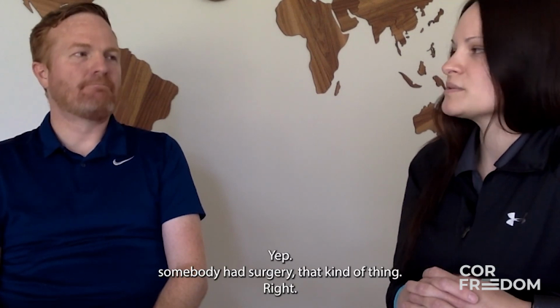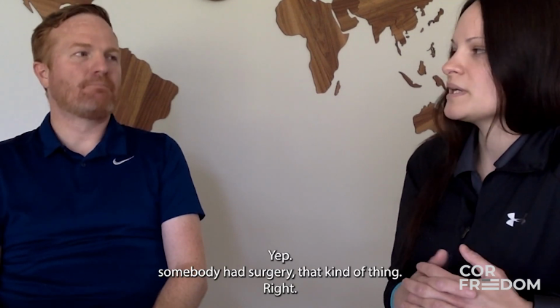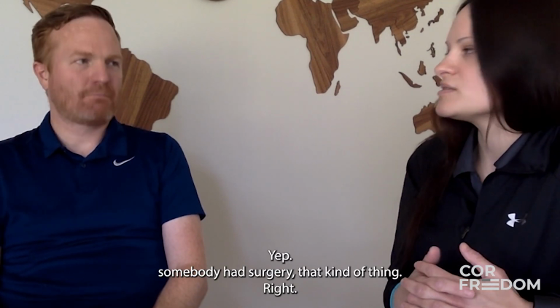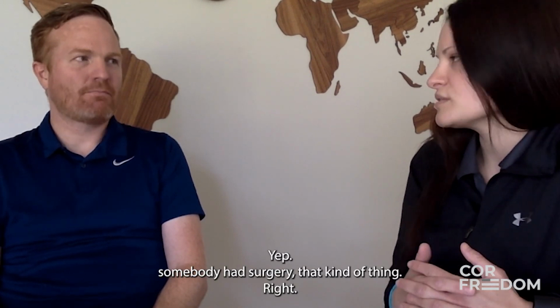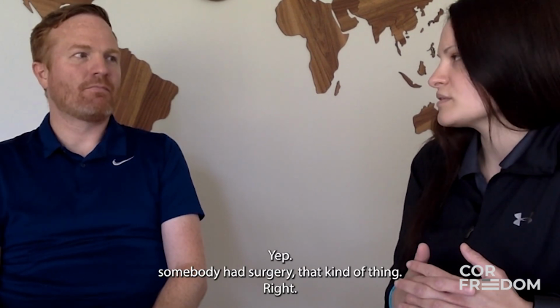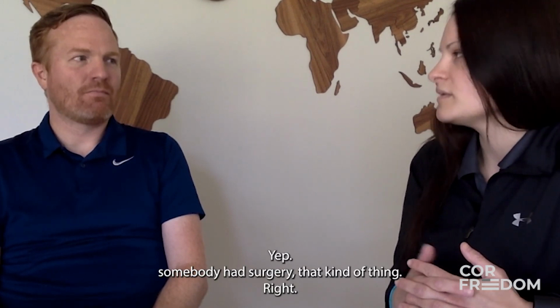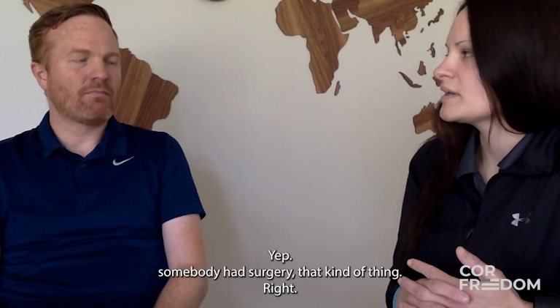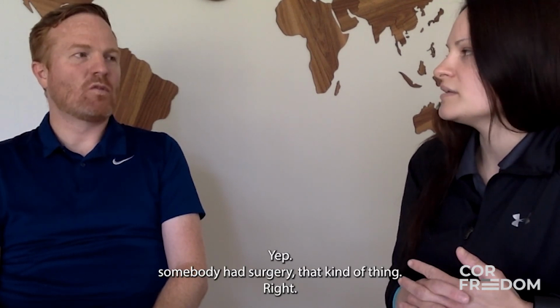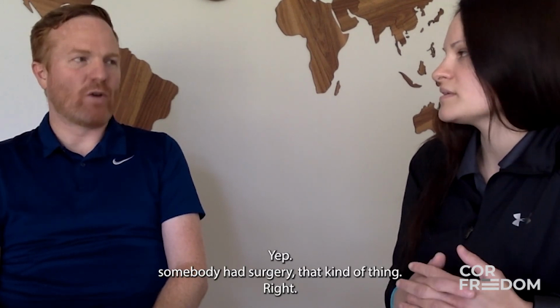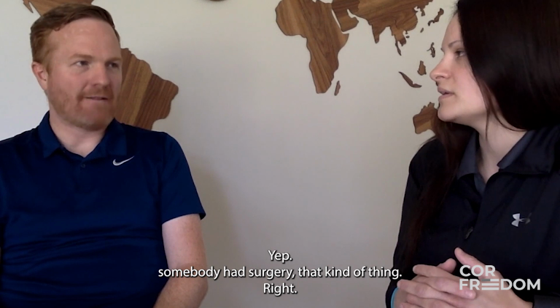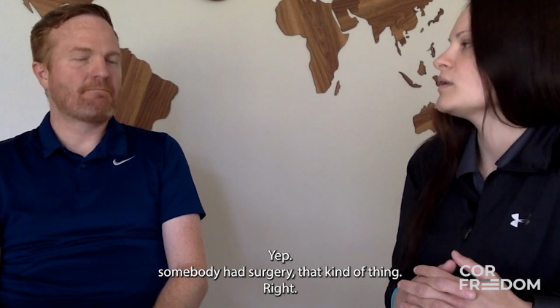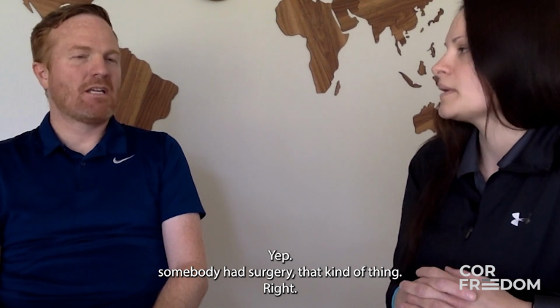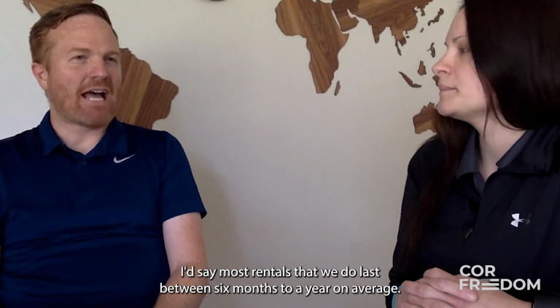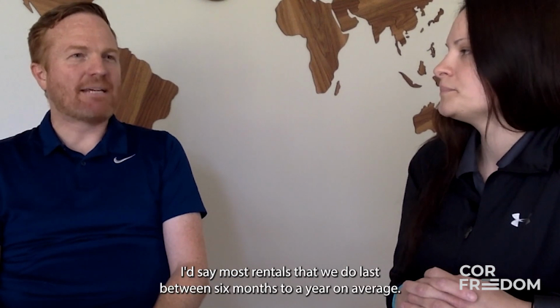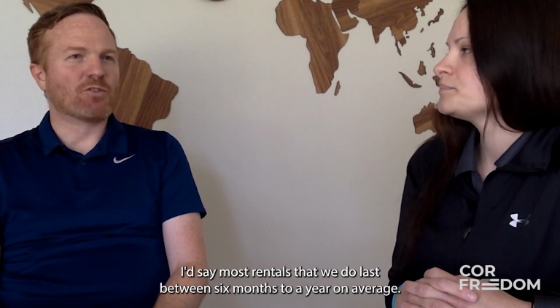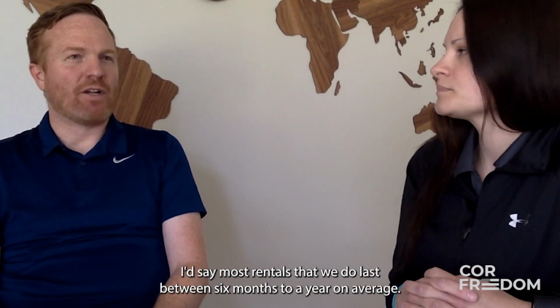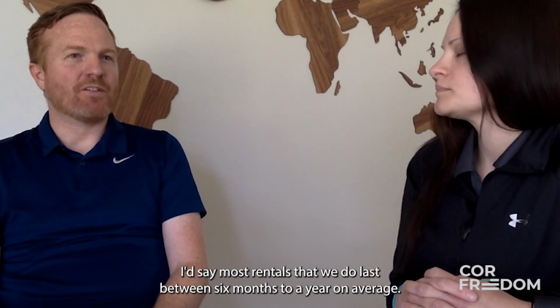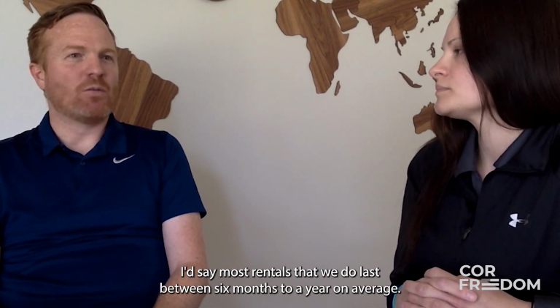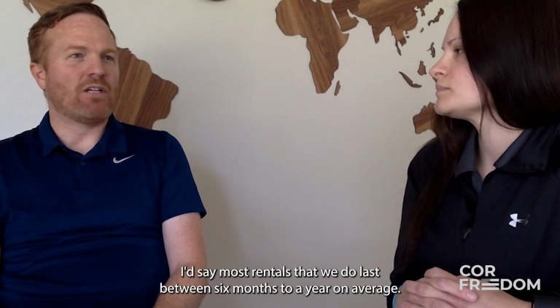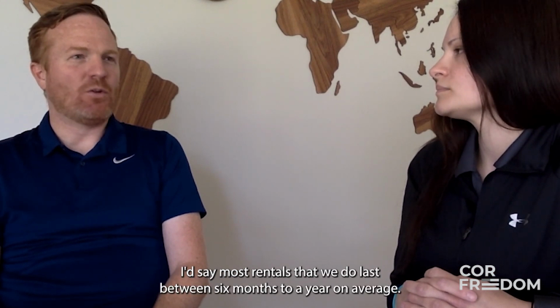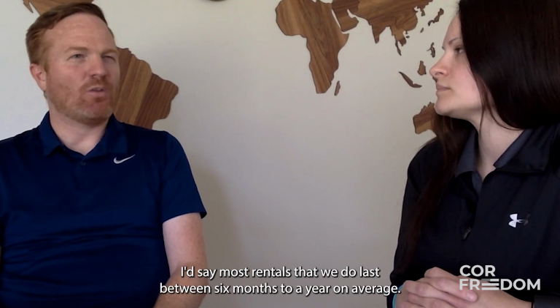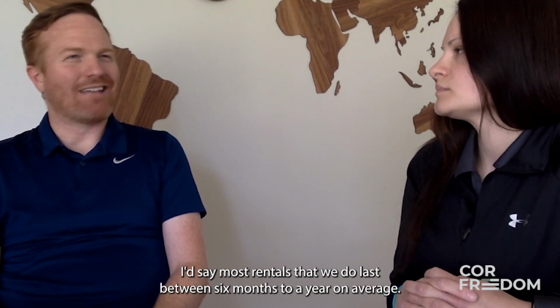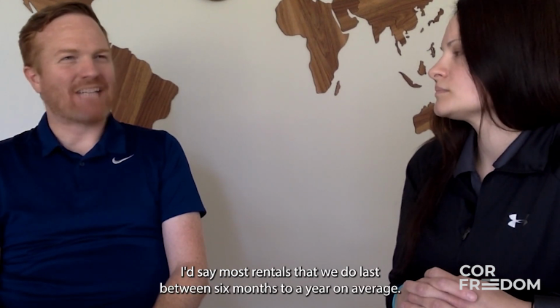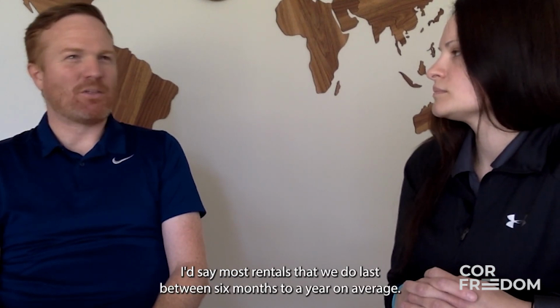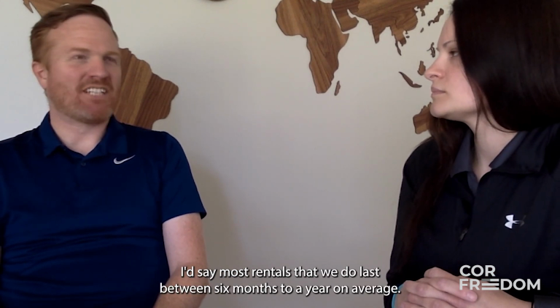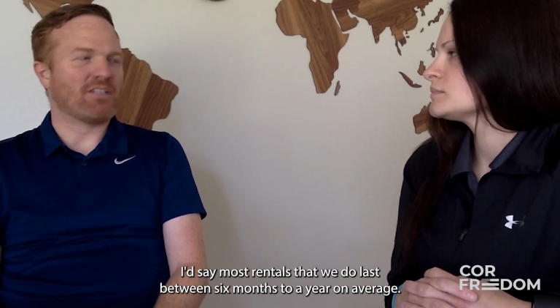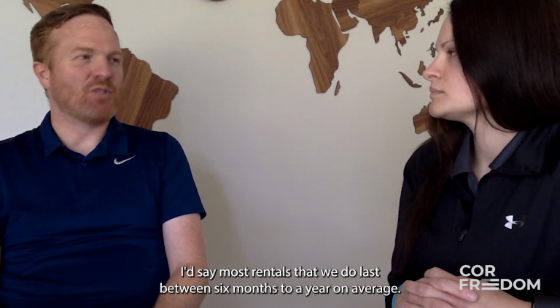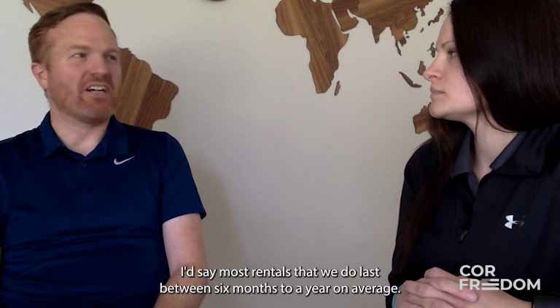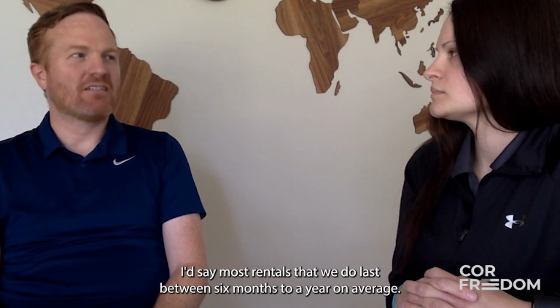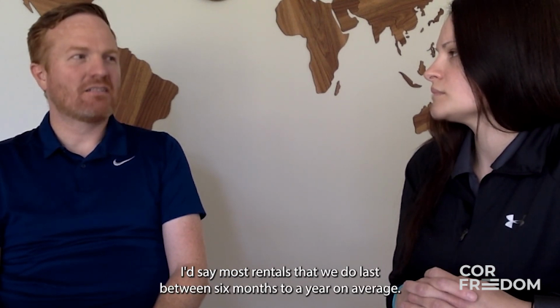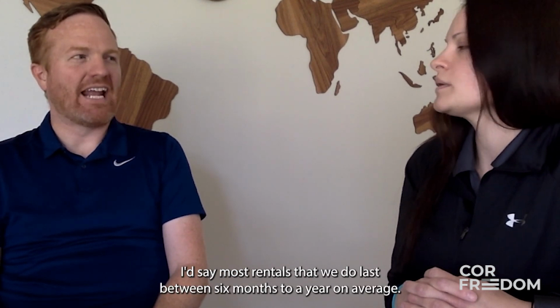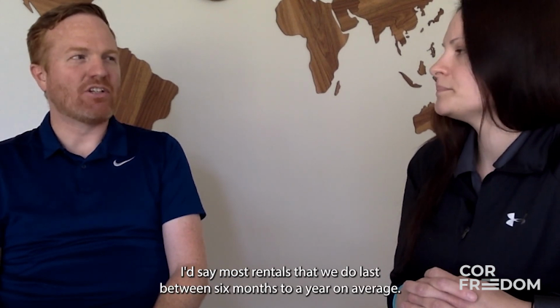So renting might apply to someone who had surgery or a short-term injury or disability. Most rentals we do last between six months to a year on average.